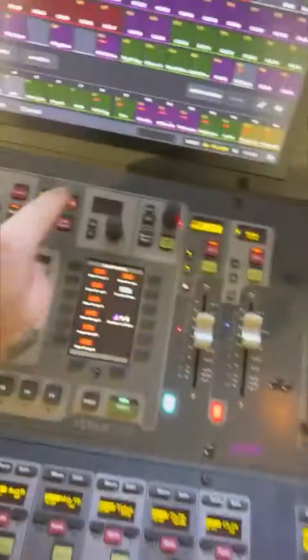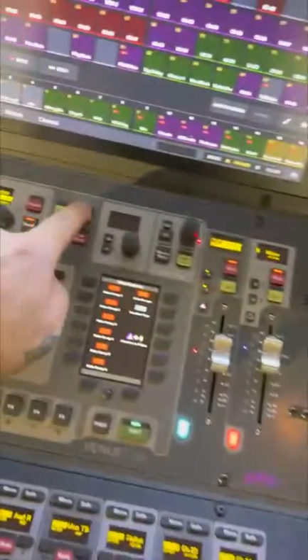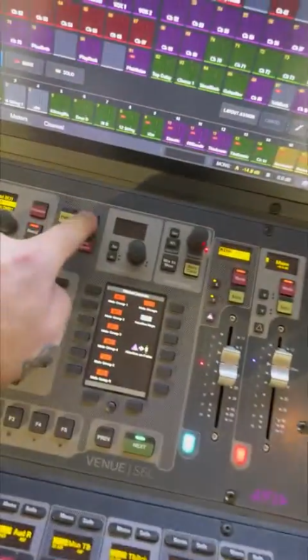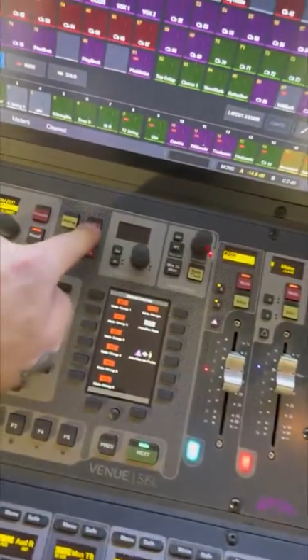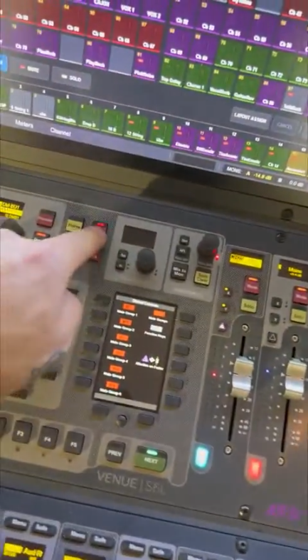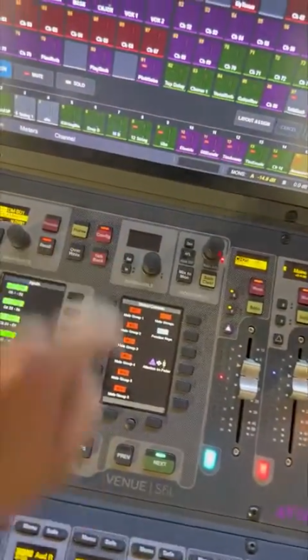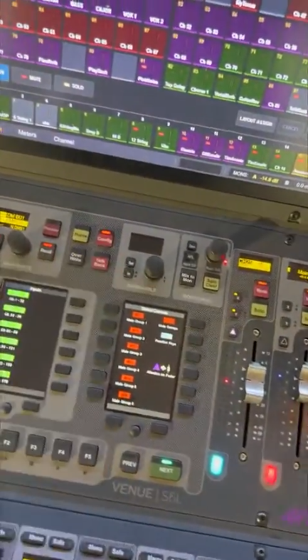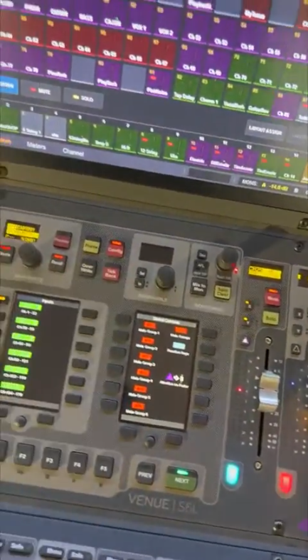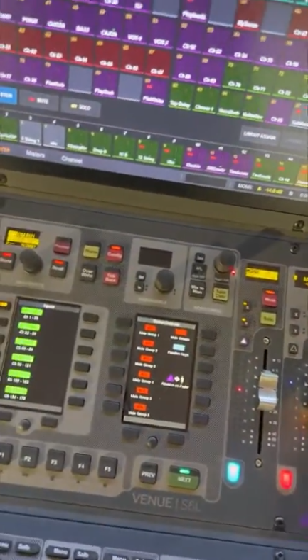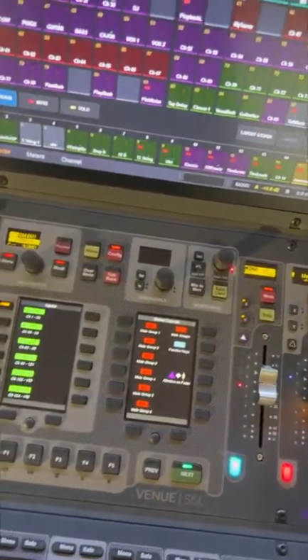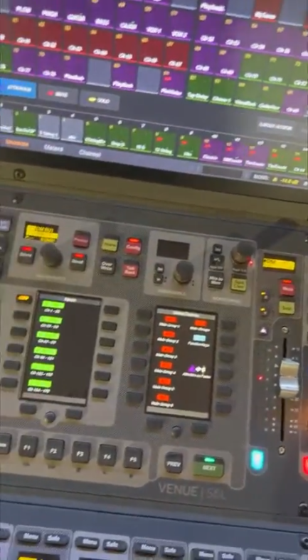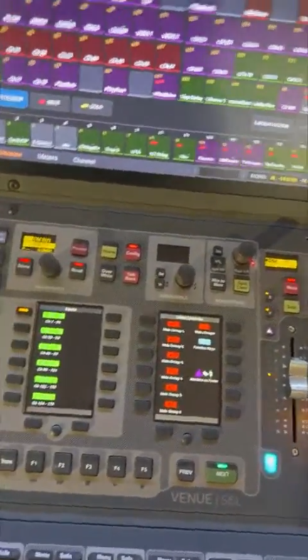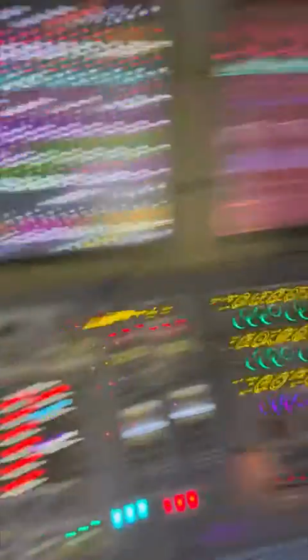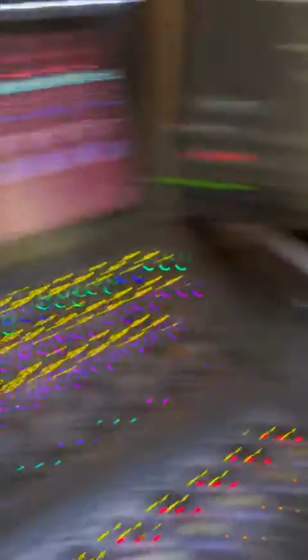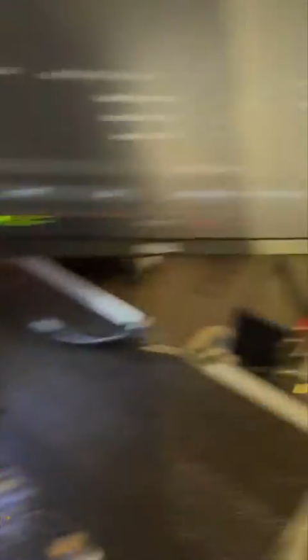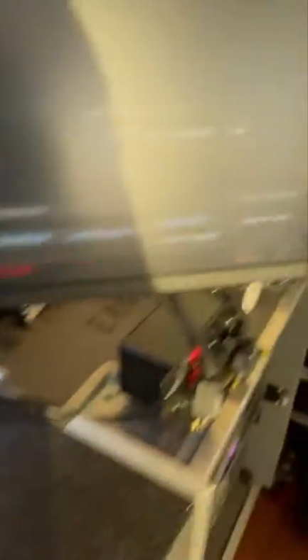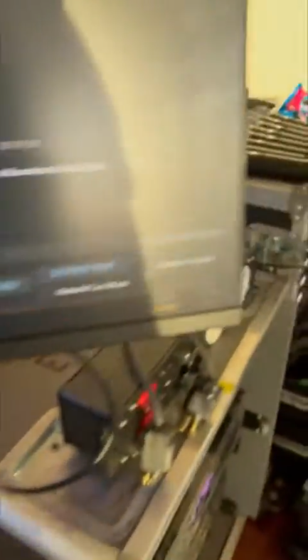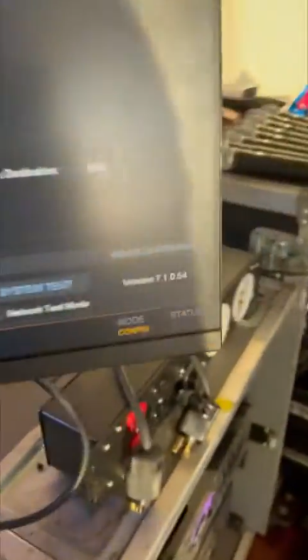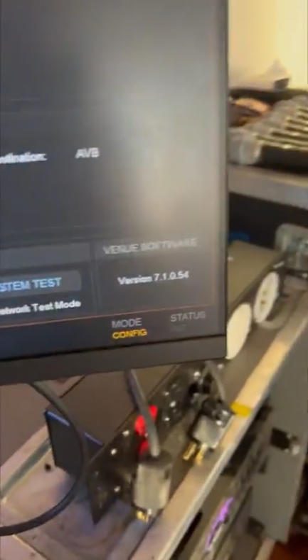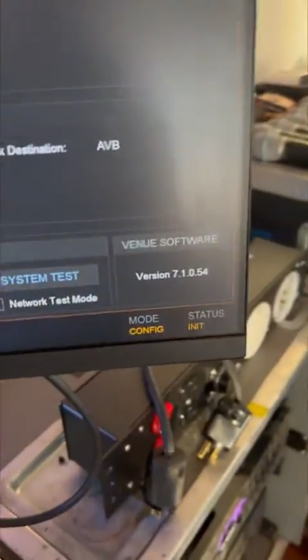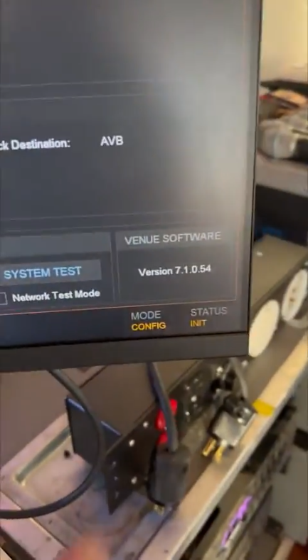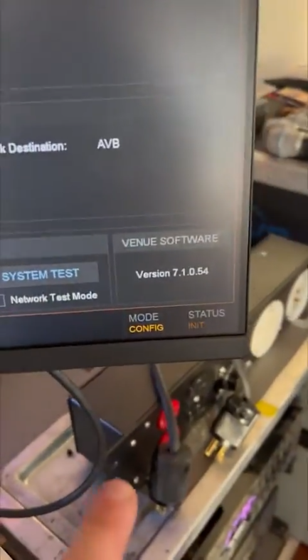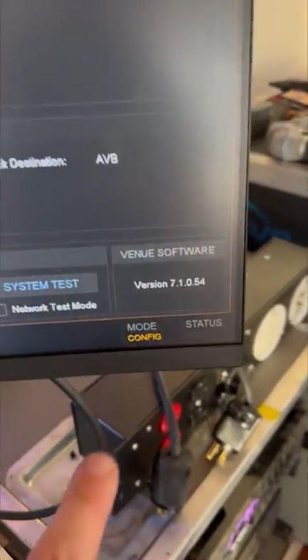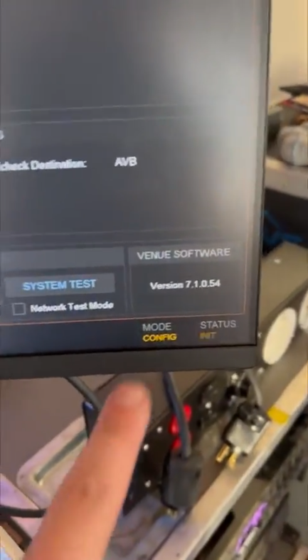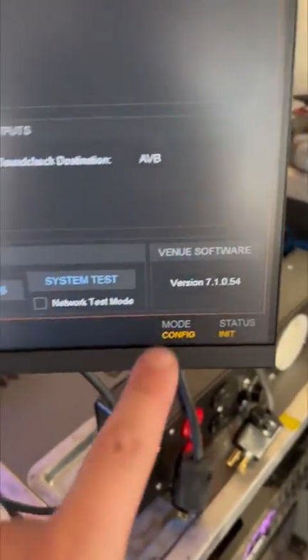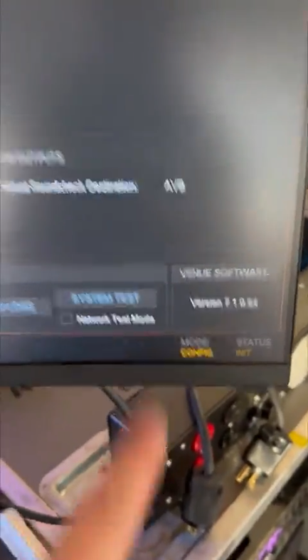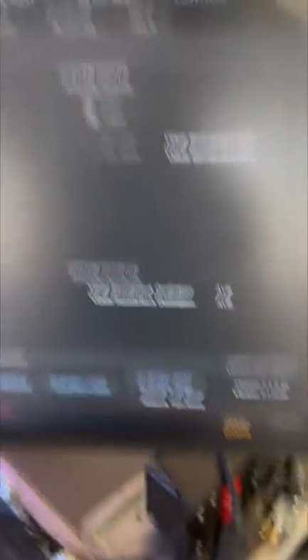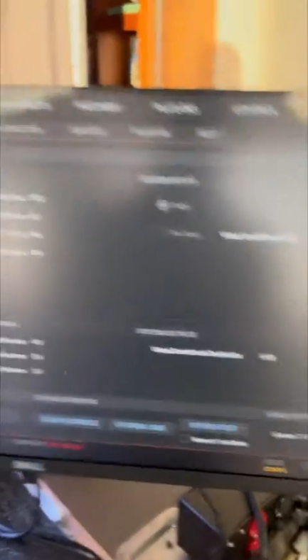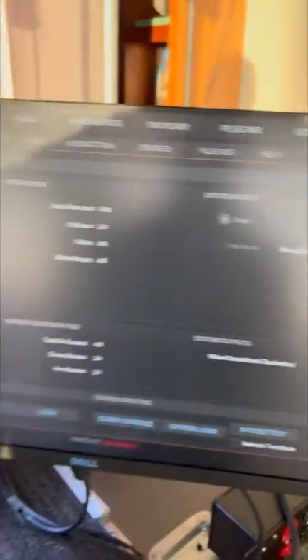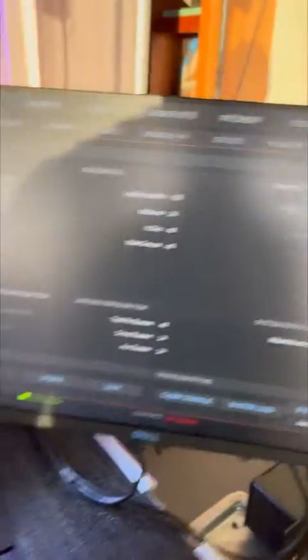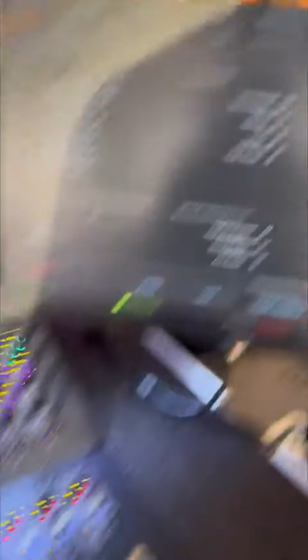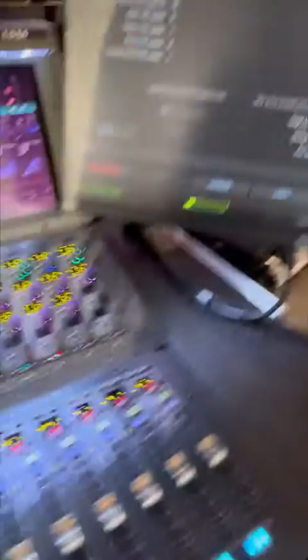You need to put the console in config mode. Make sure you're in config mode right there.